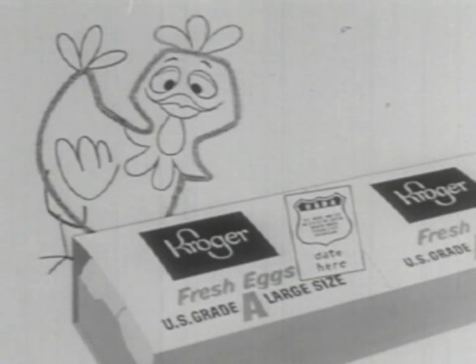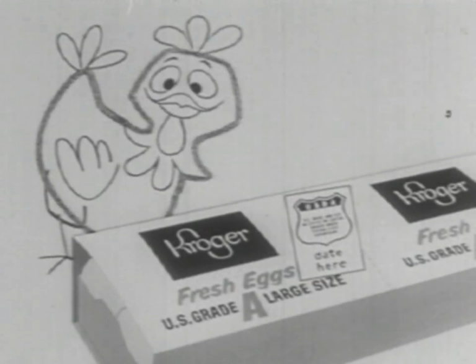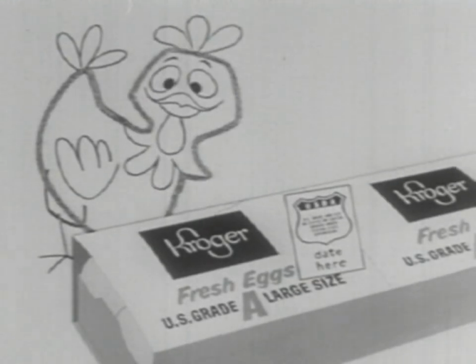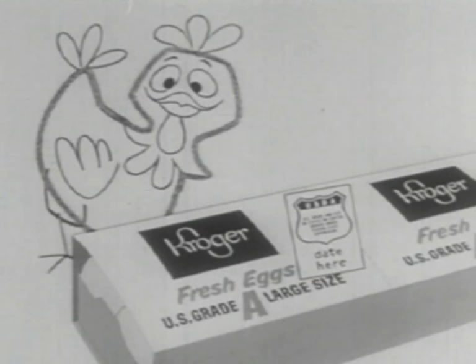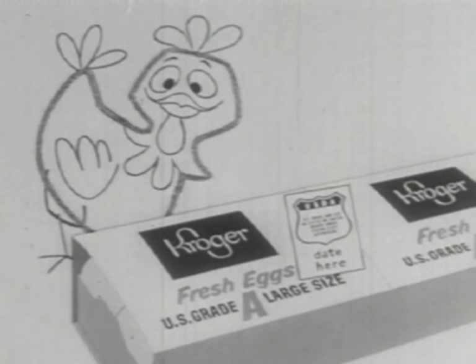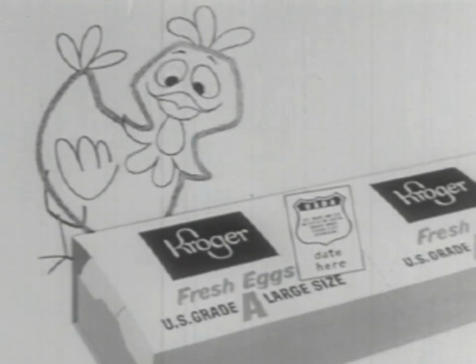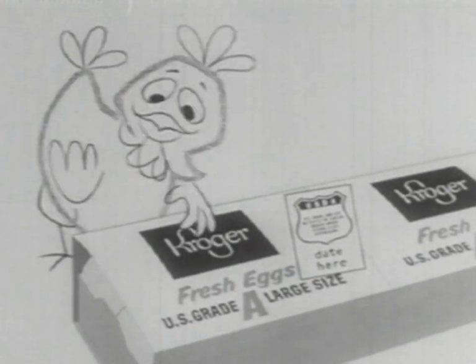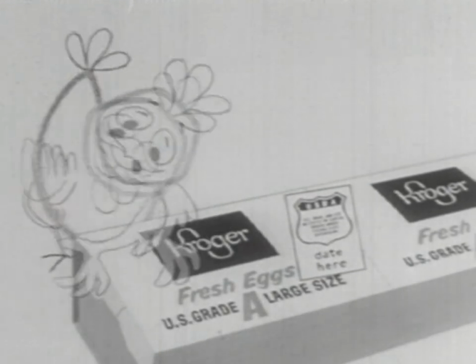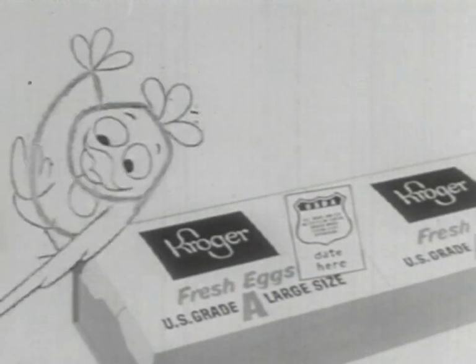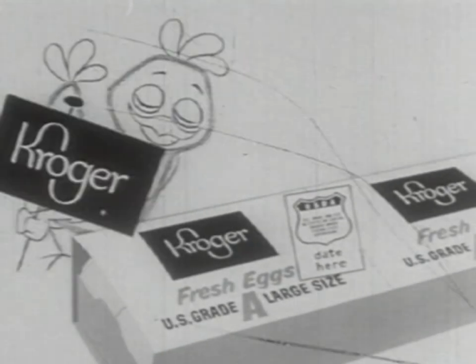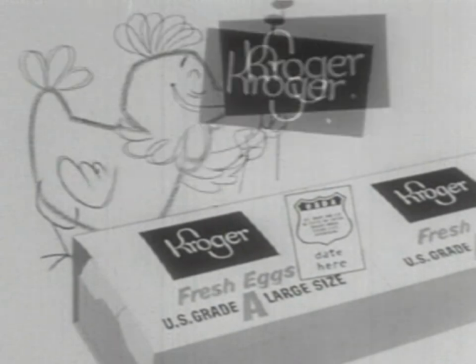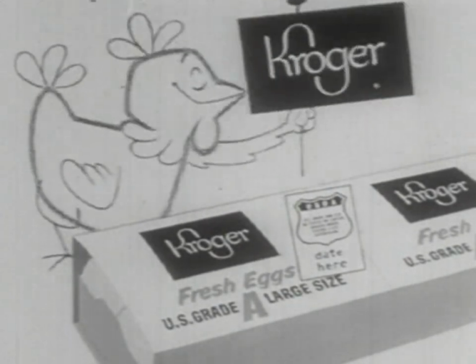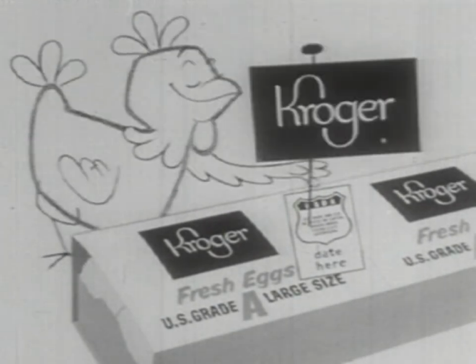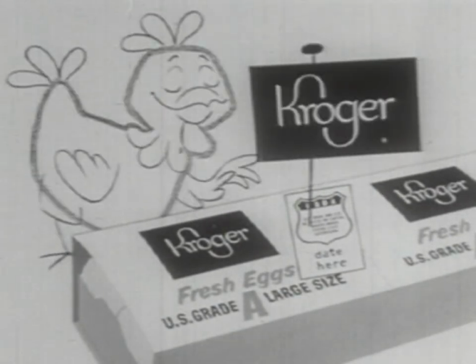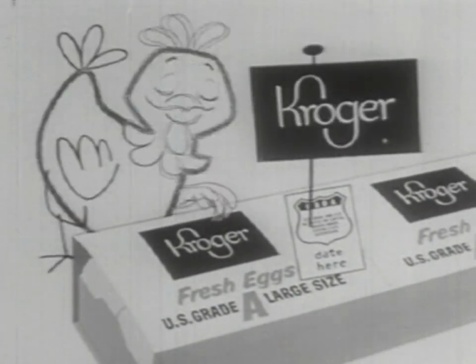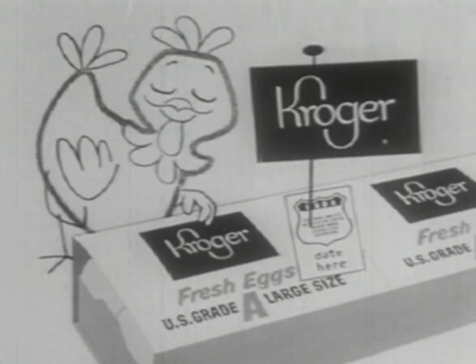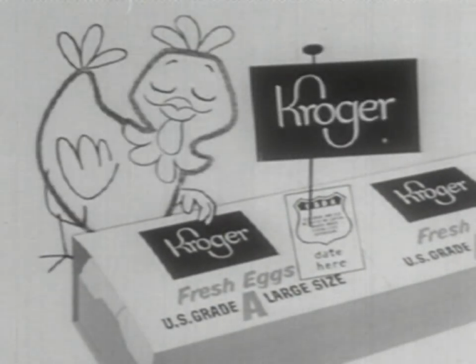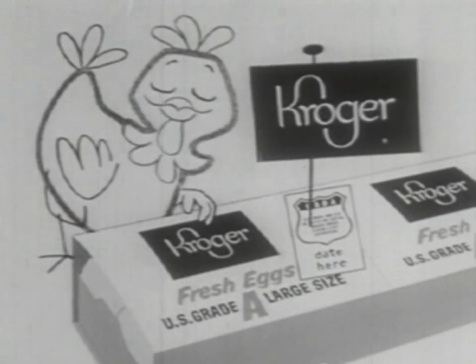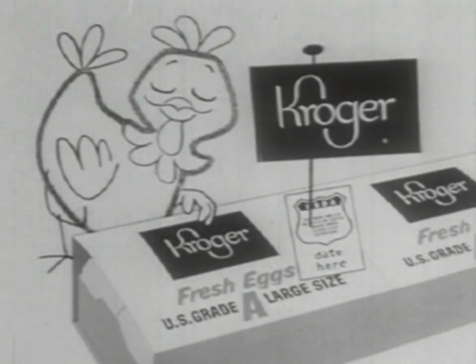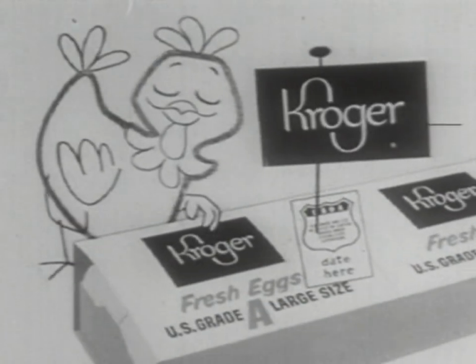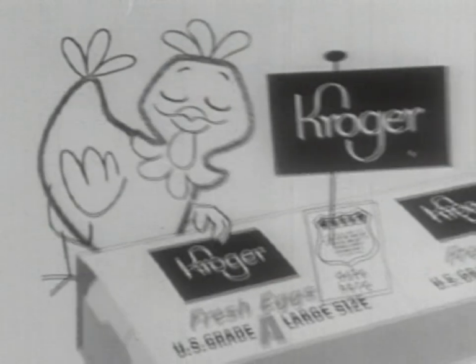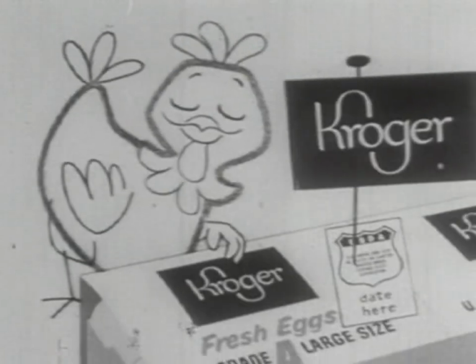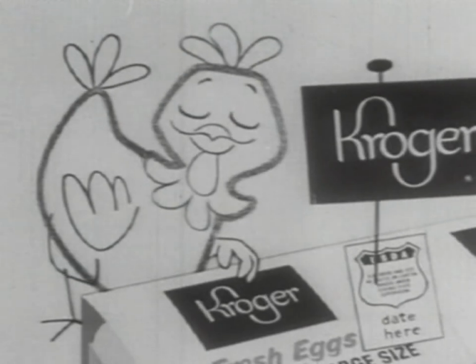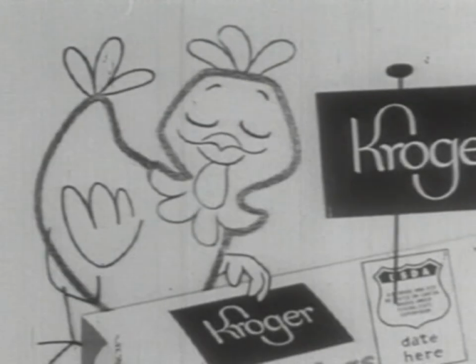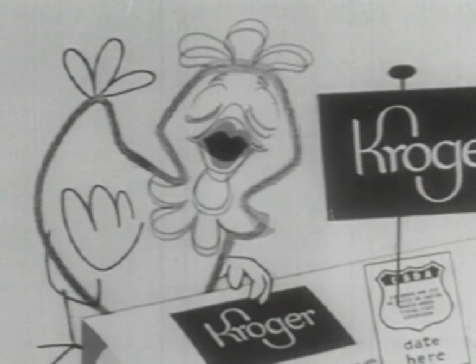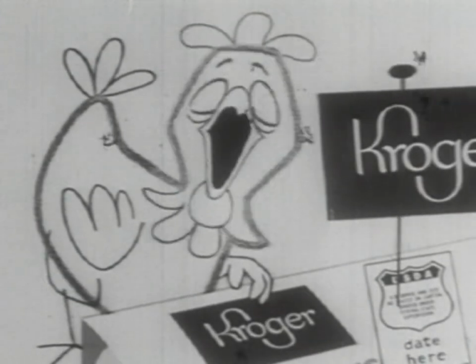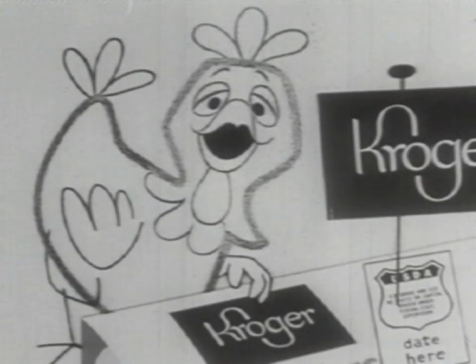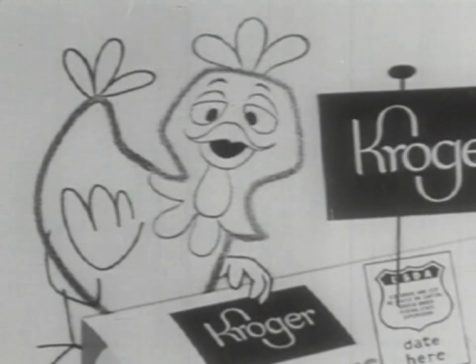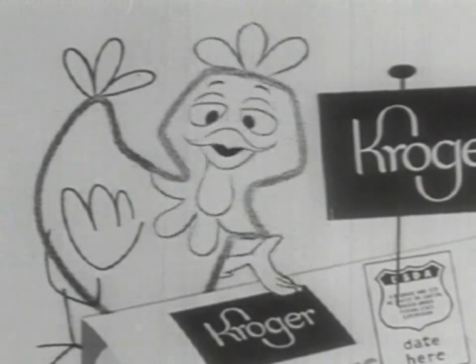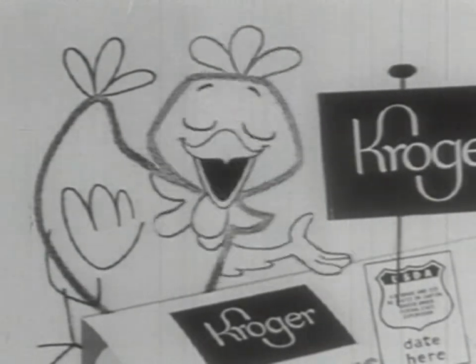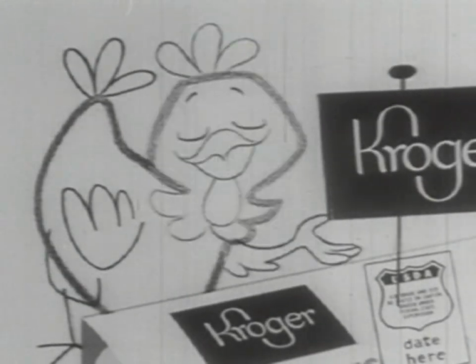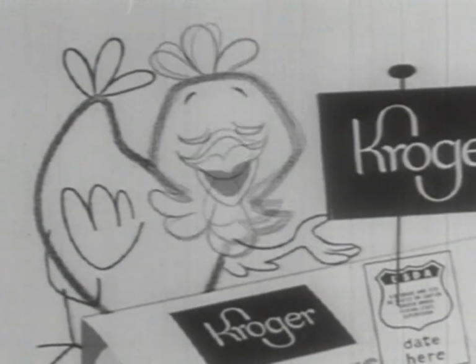Guaranteed cackling fresh. Who but Kroger sells cackling fresh eggs? Nobody.